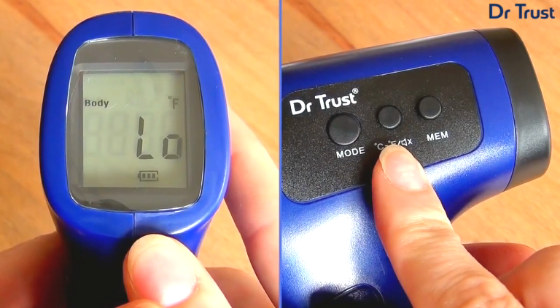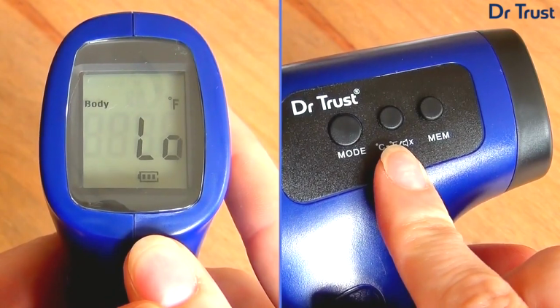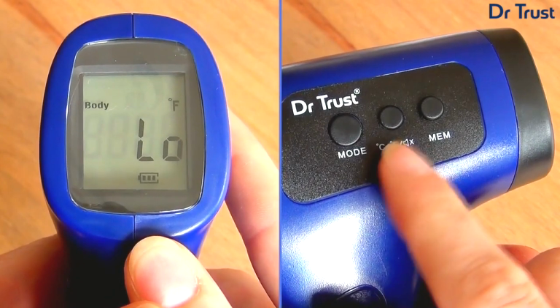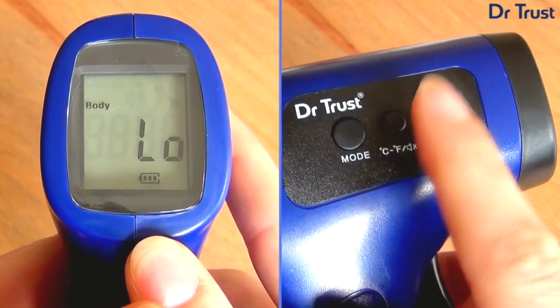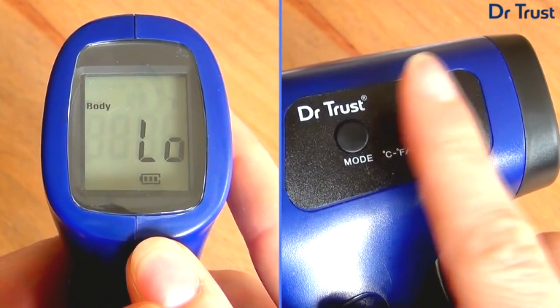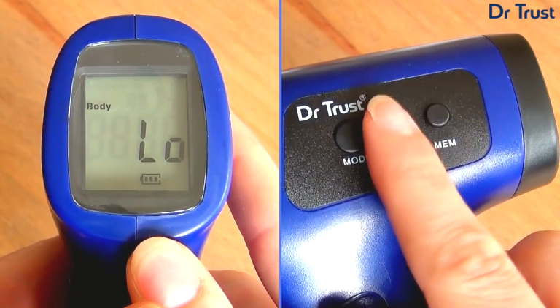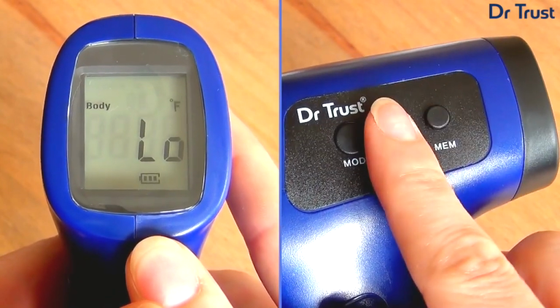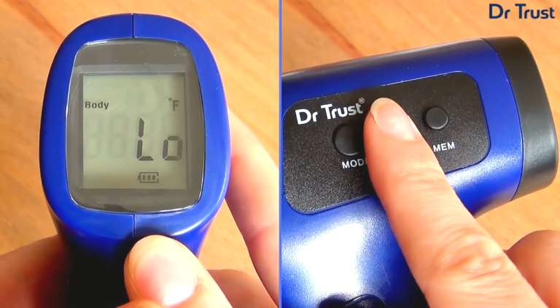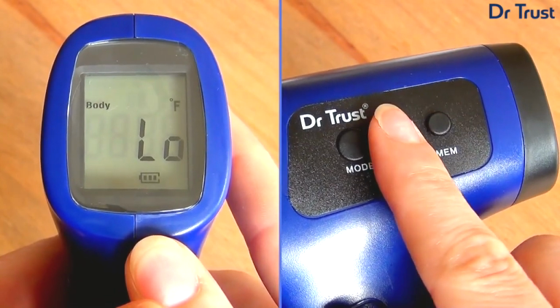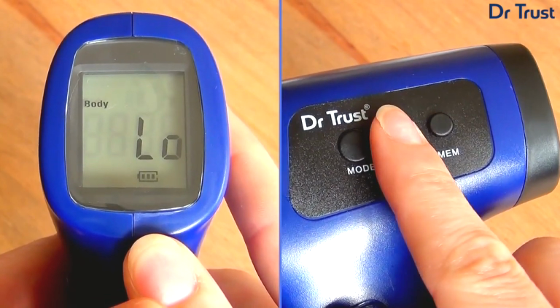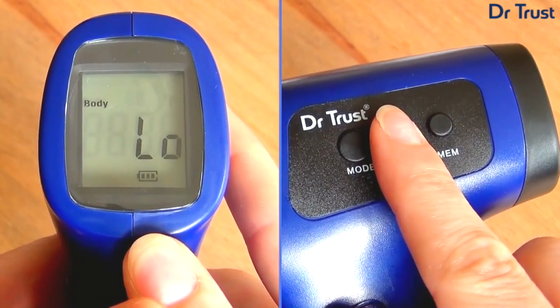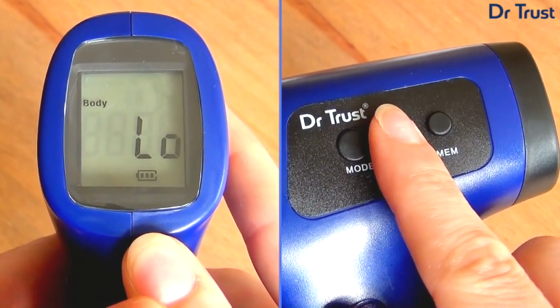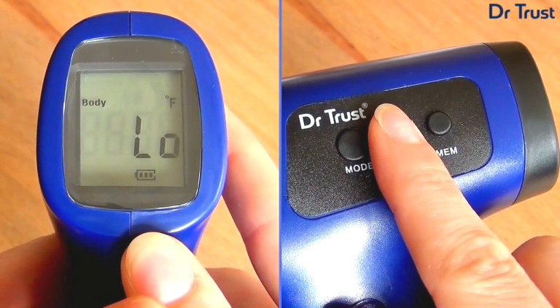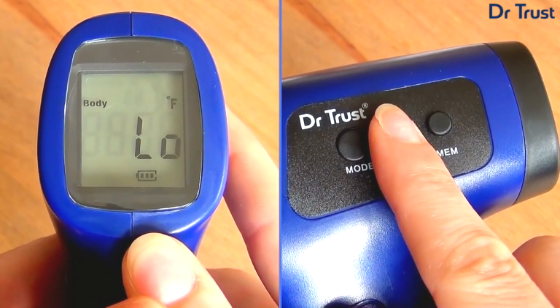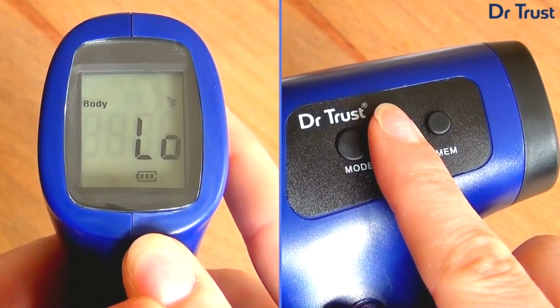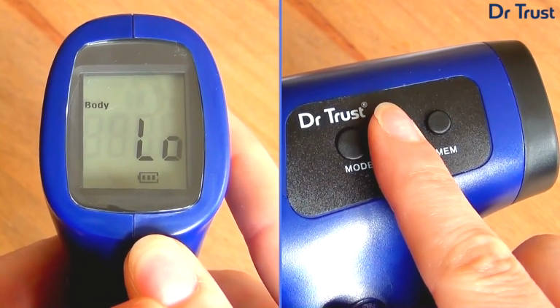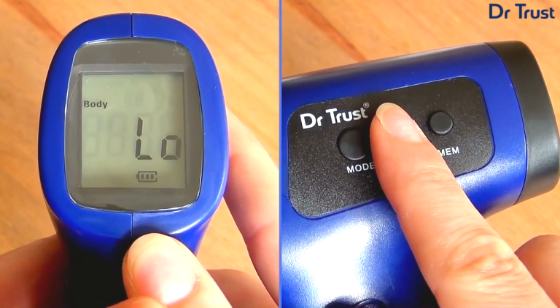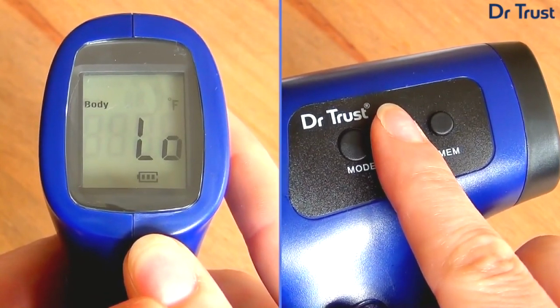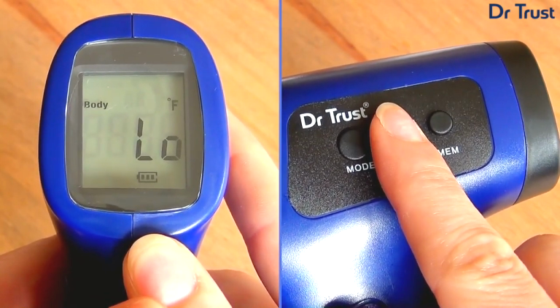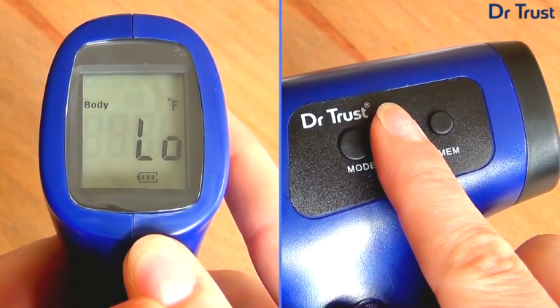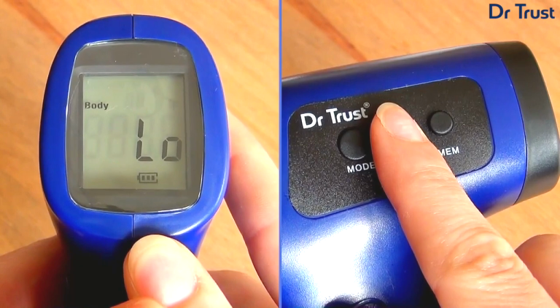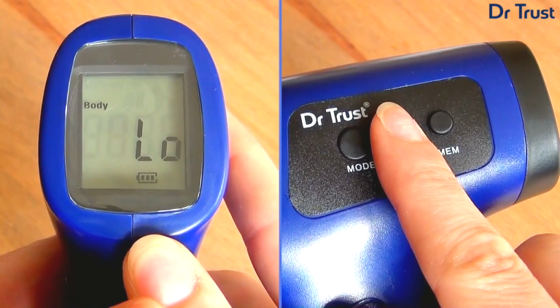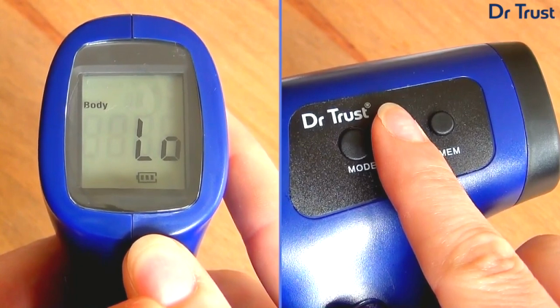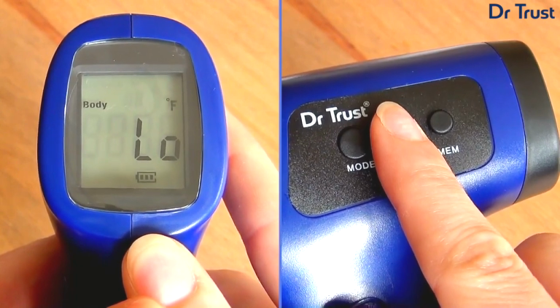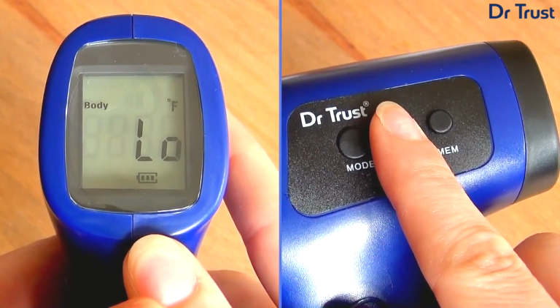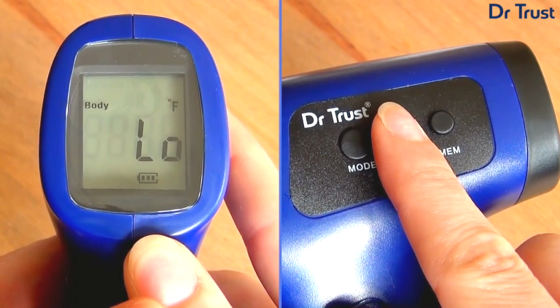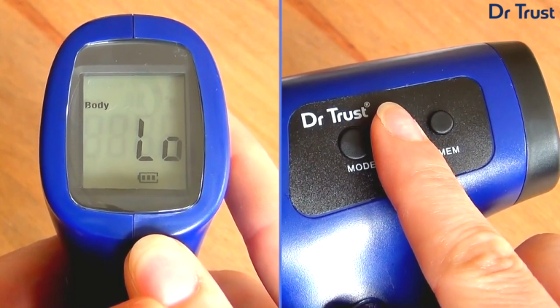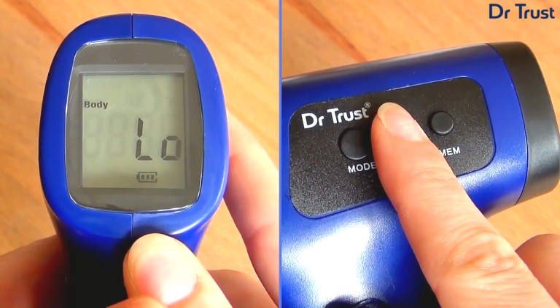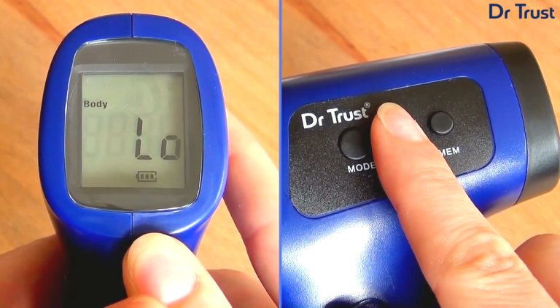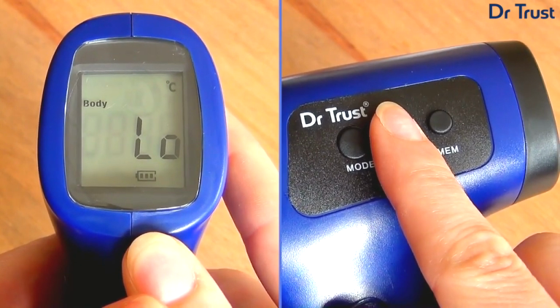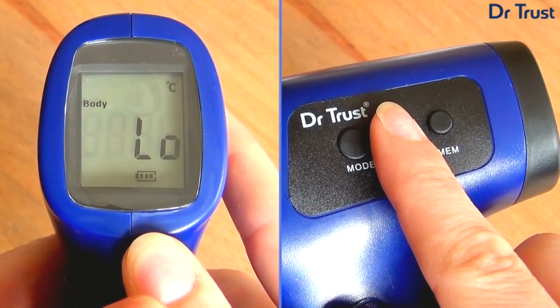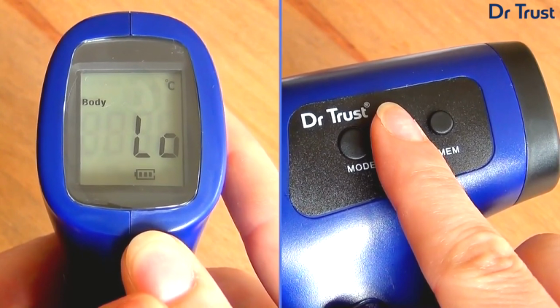You can change the unit of measurement from Fahrenheit to Celsius by pressing and holding the F or C button whilst the display is on.